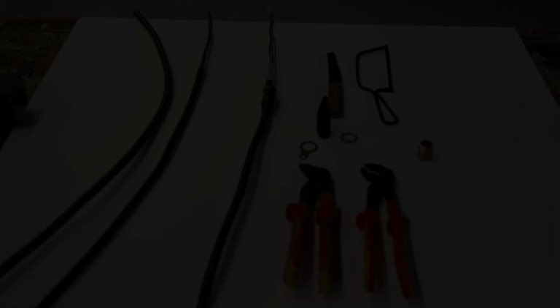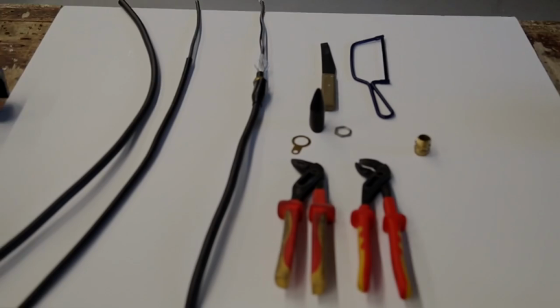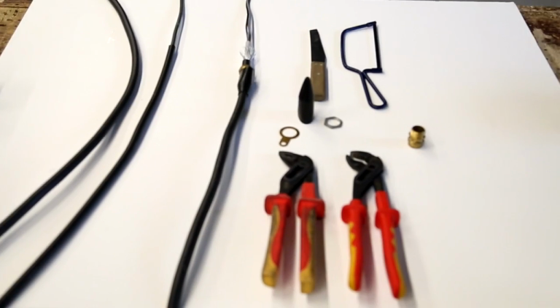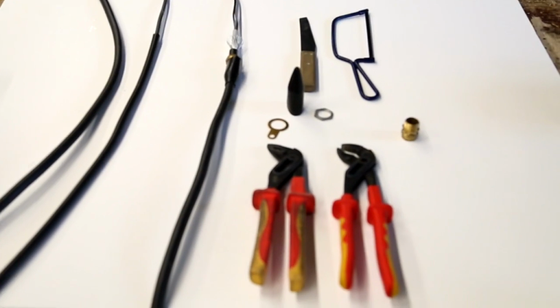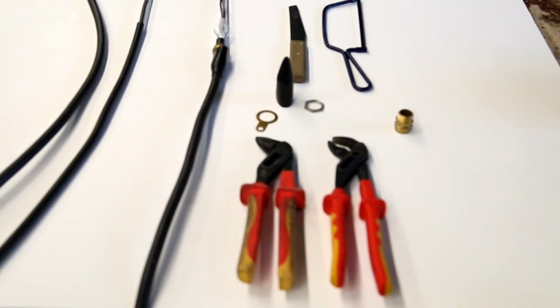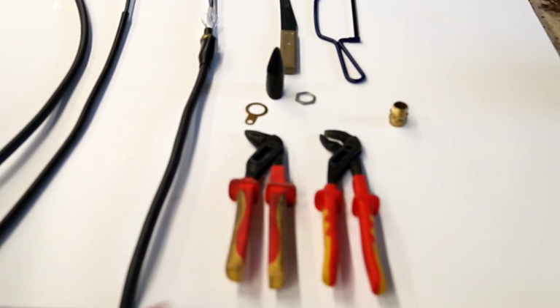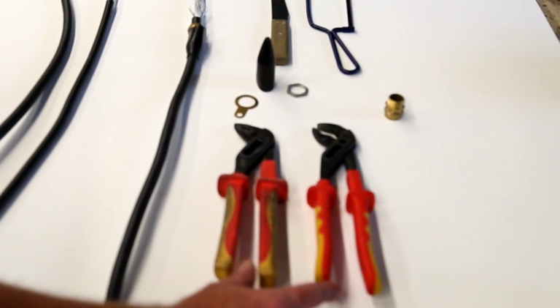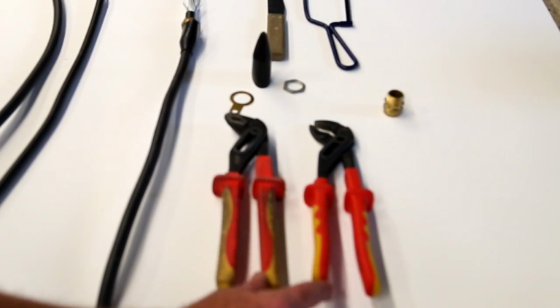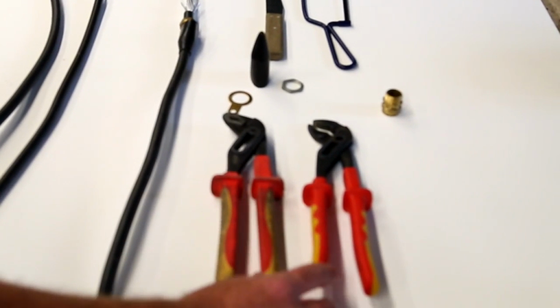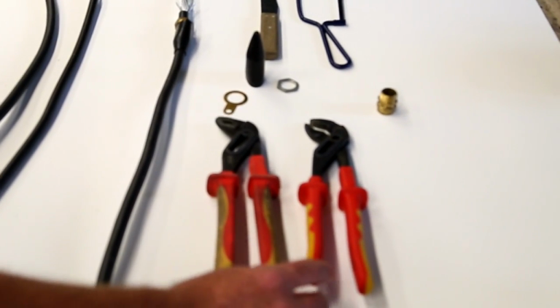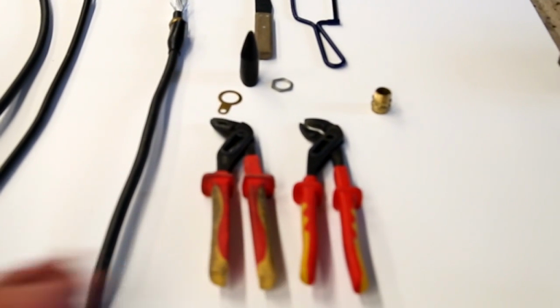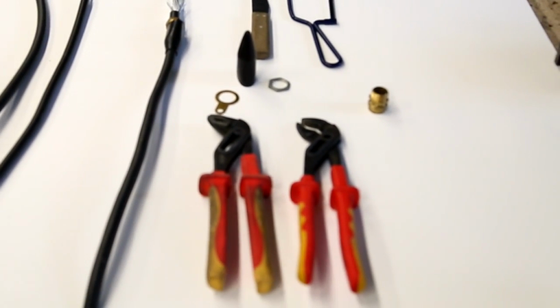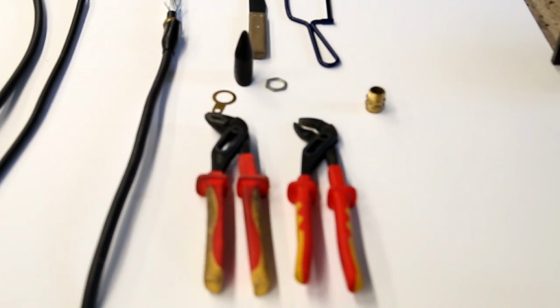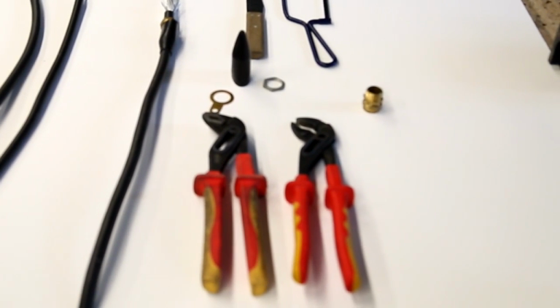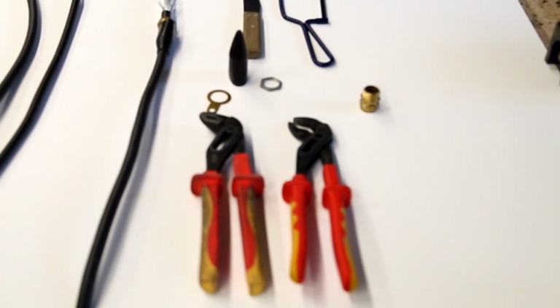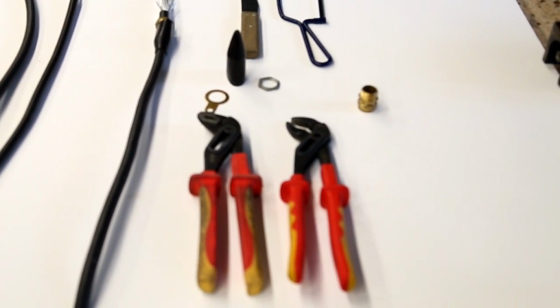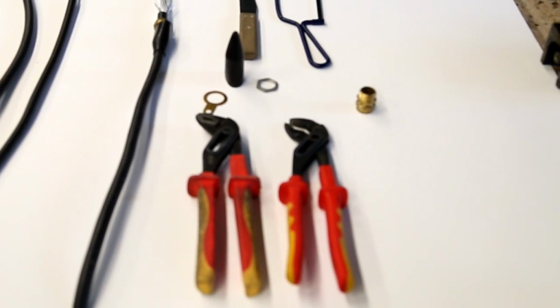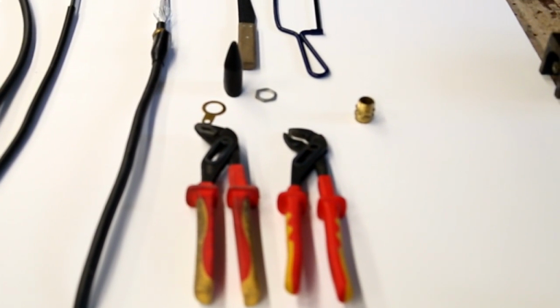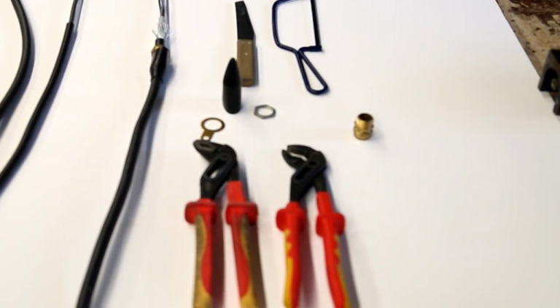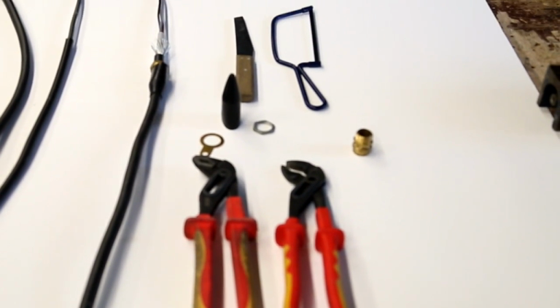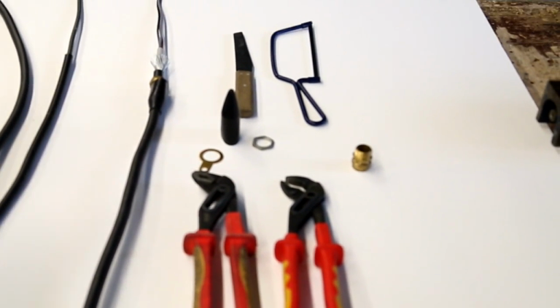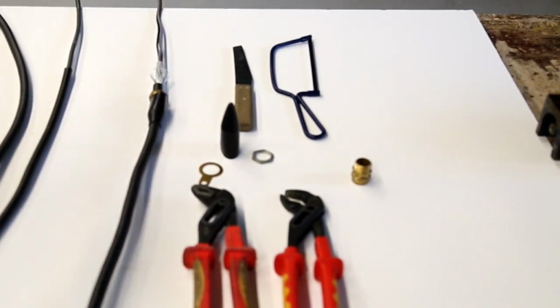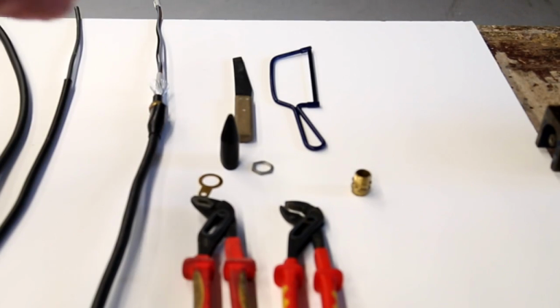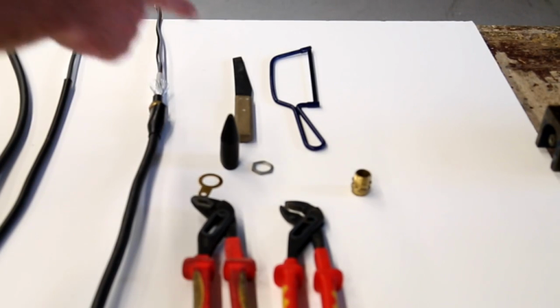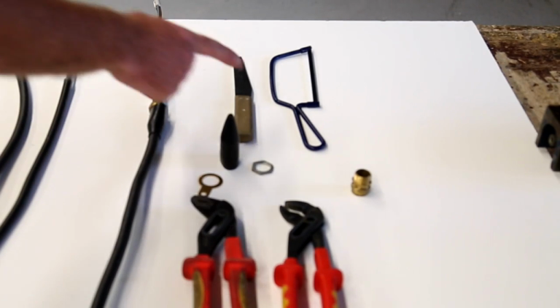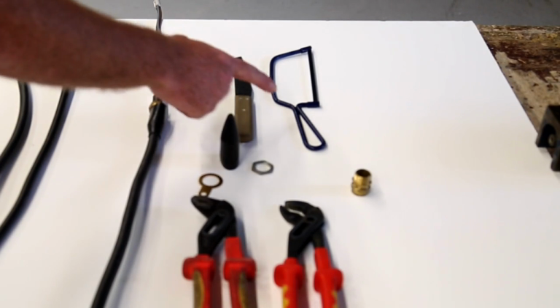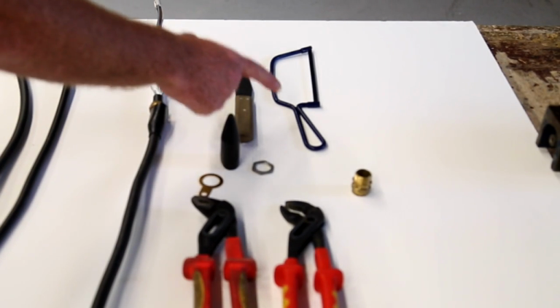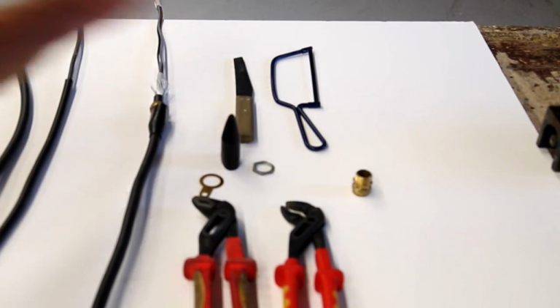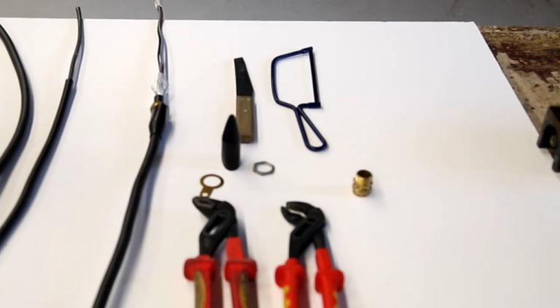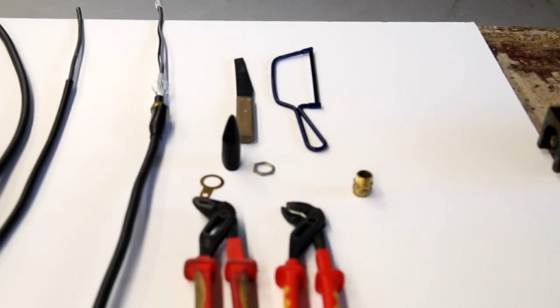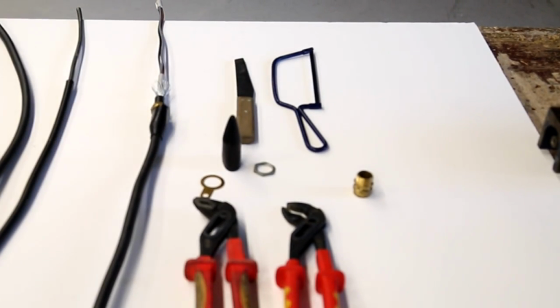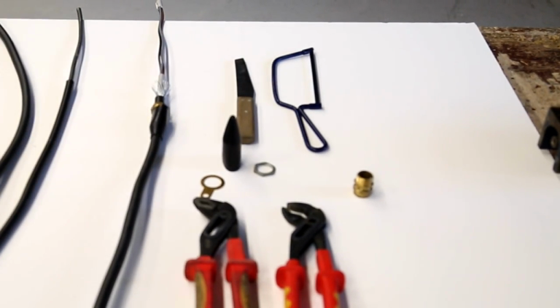The tools that we need are two sets of grips, a junior hacksaw, and a knife.